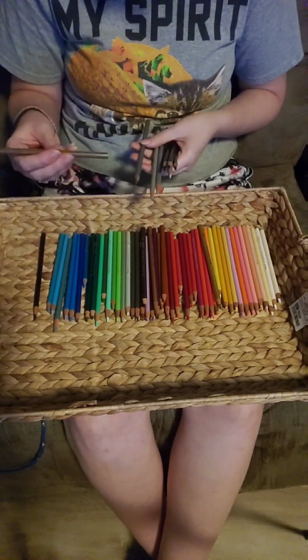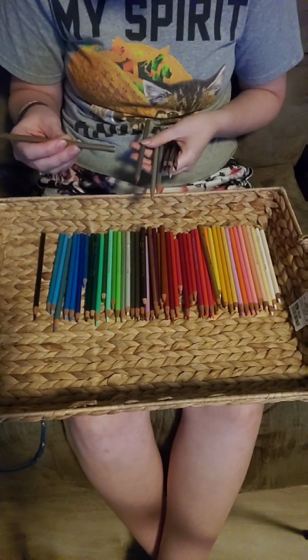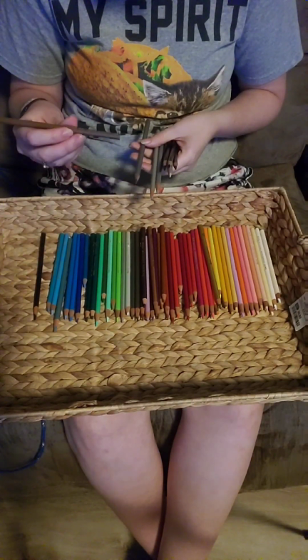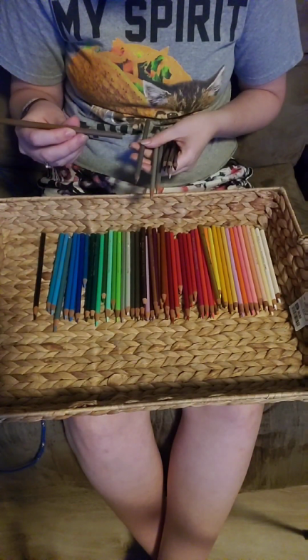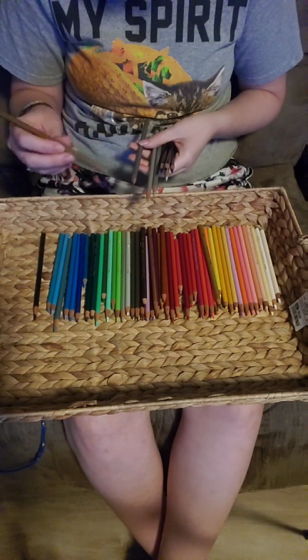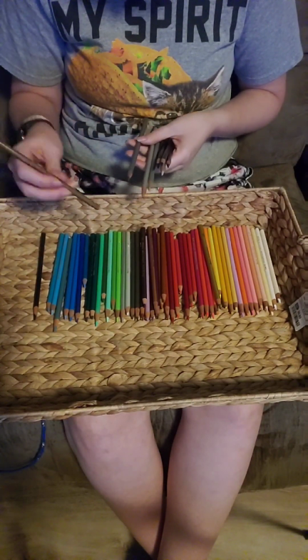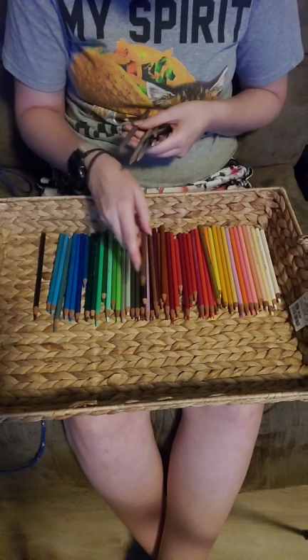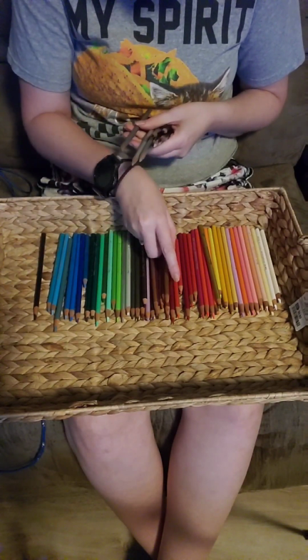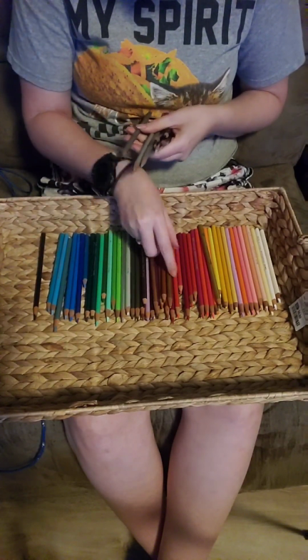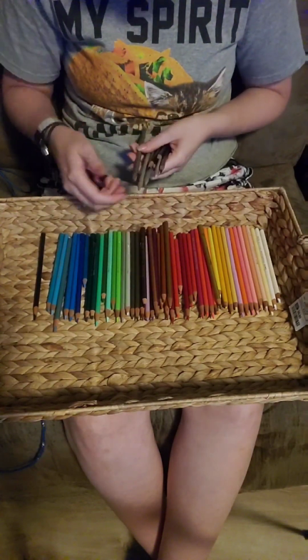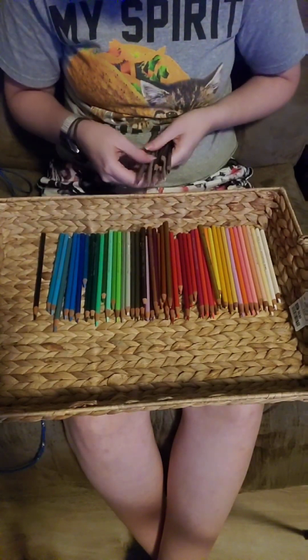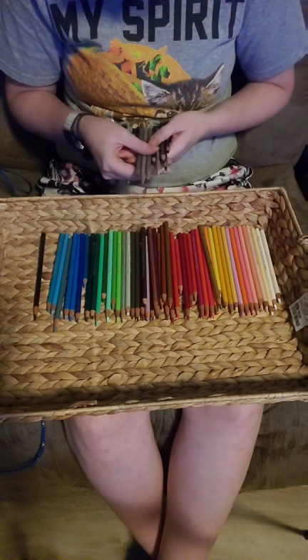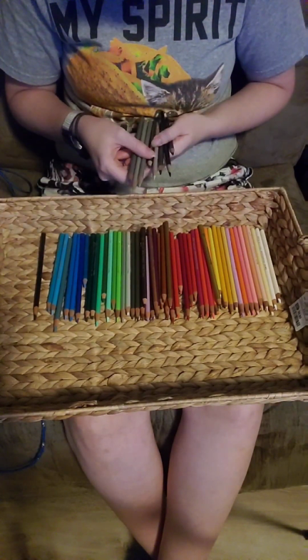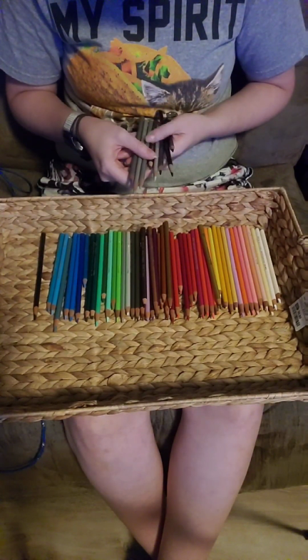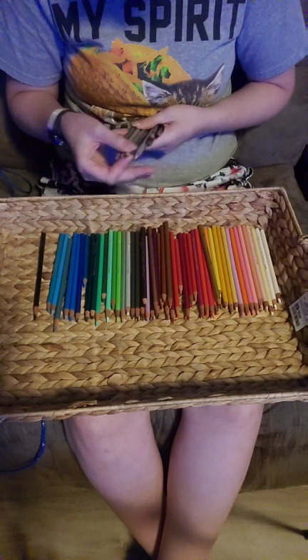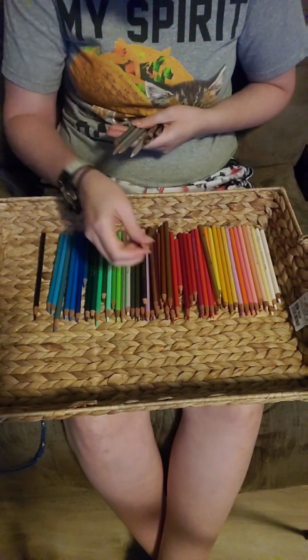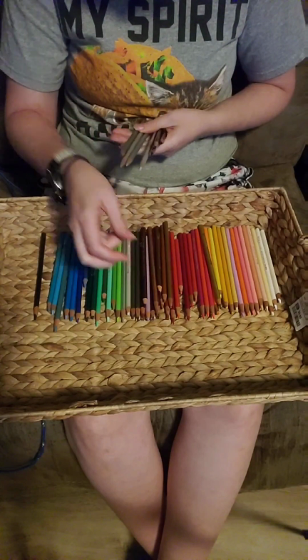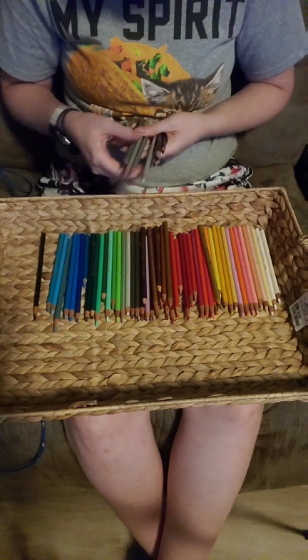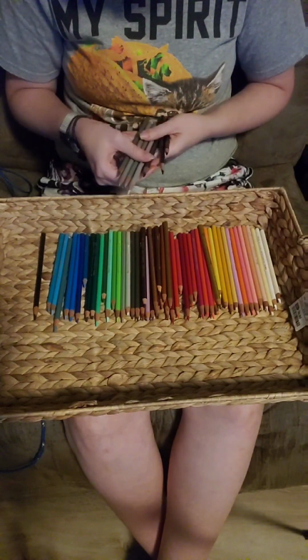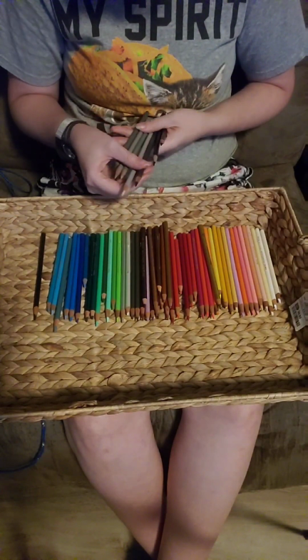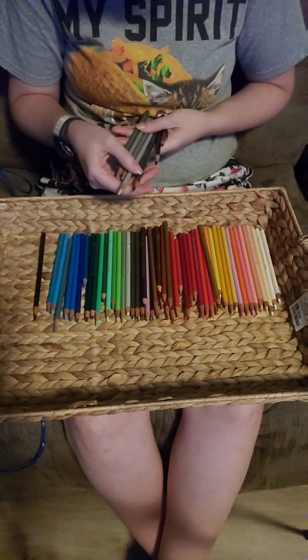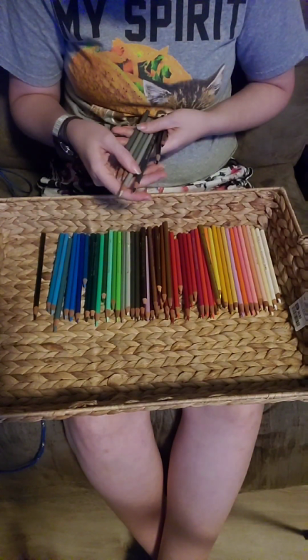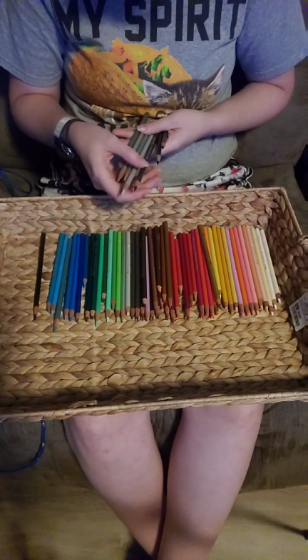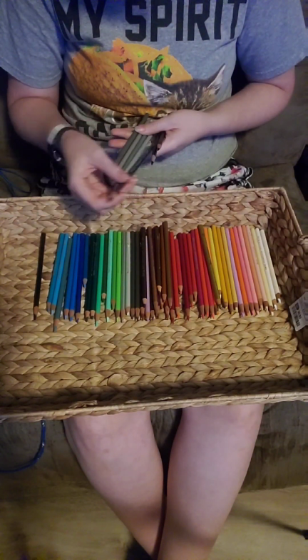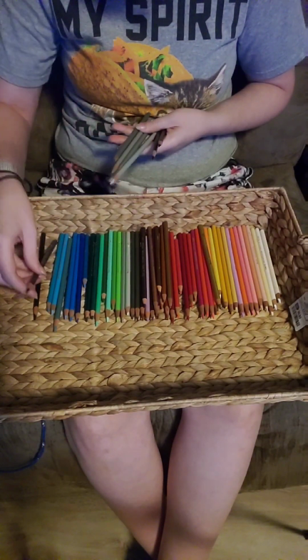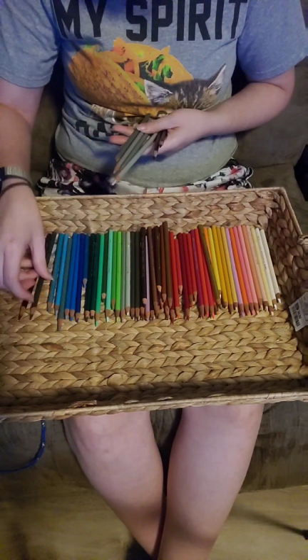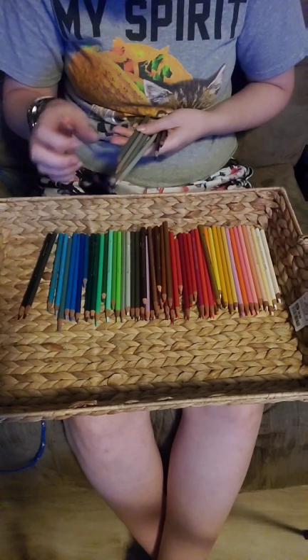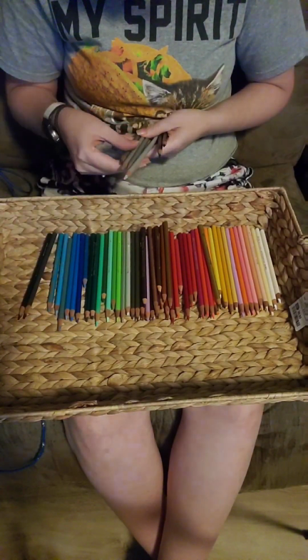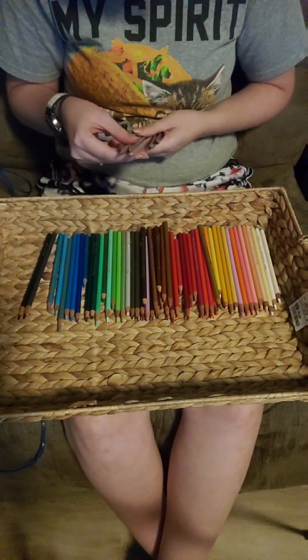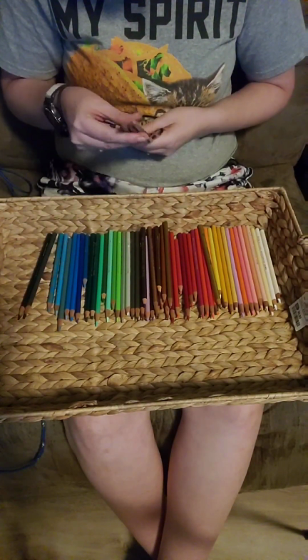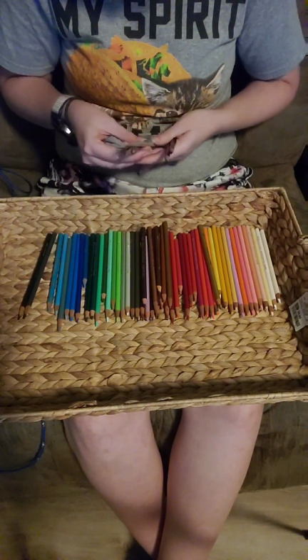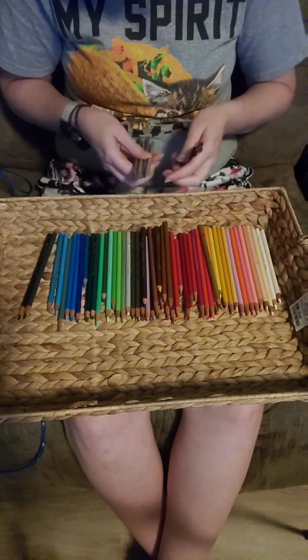I was told at the visitor center that Humpback Rocks is one of the best places to watch the sunset on all of the Blue Ridge Parkway. We got there about an hour and a half before sunset because the trail's short, but it's really steep. Plus we wanted to get up there and just relax and watch the sun go down.